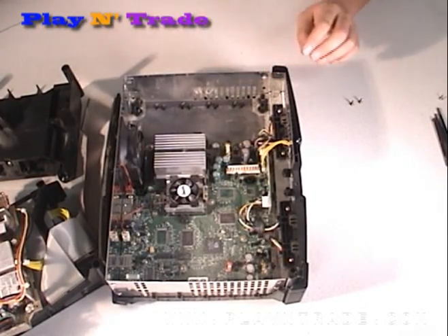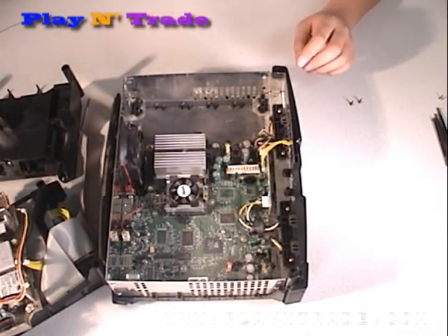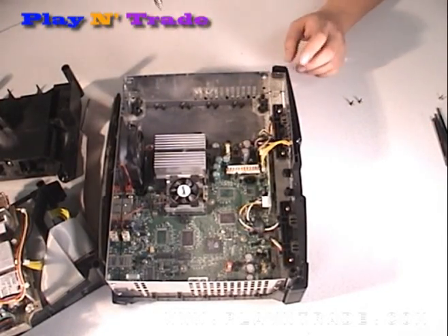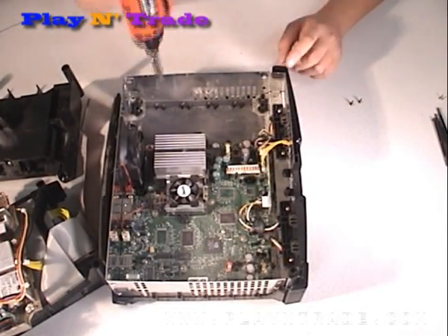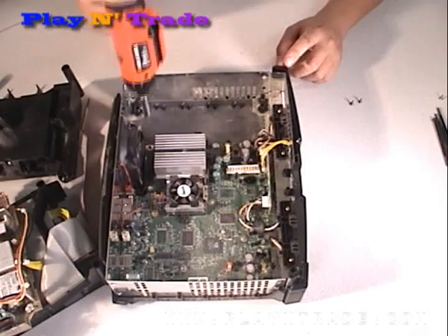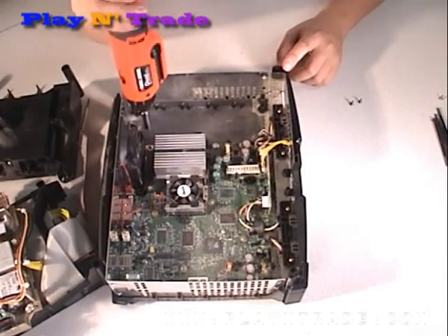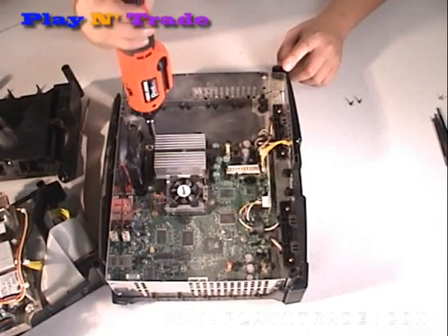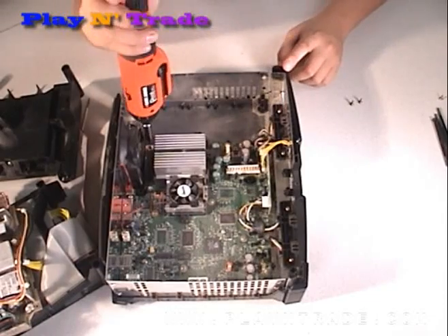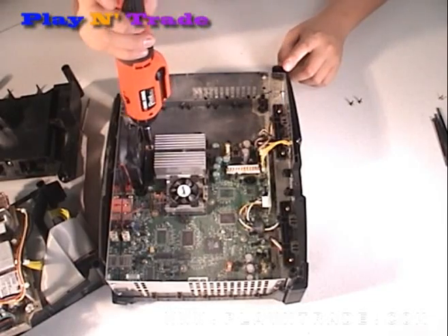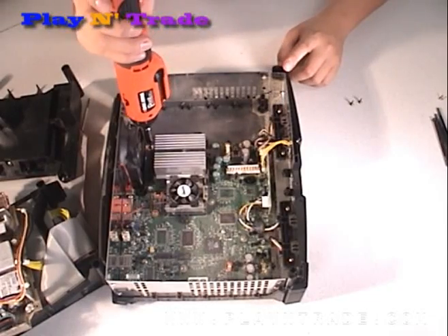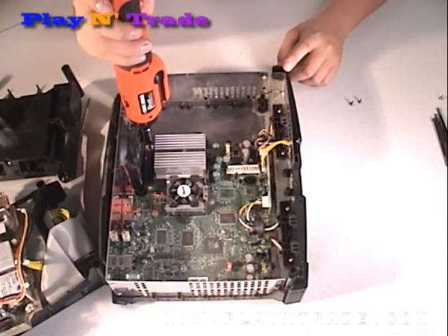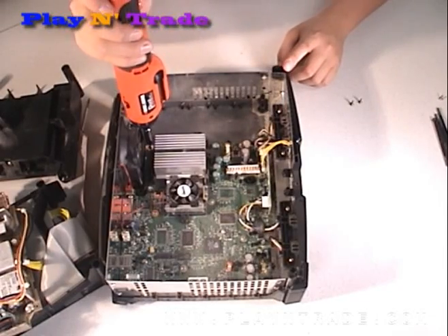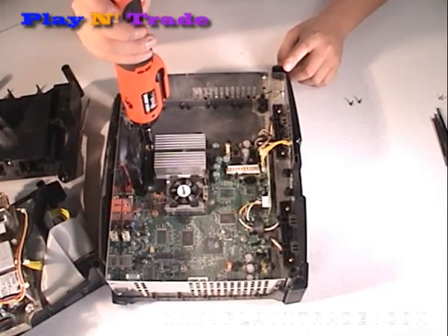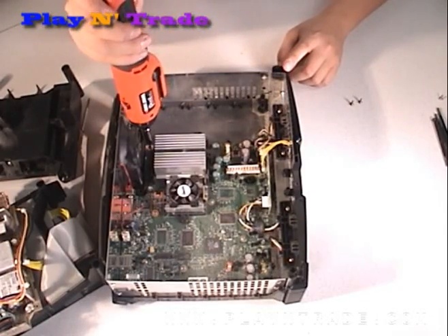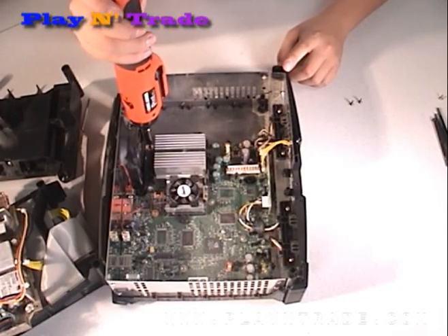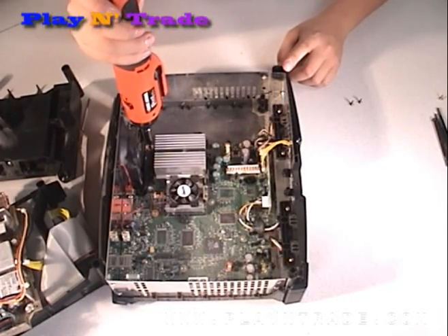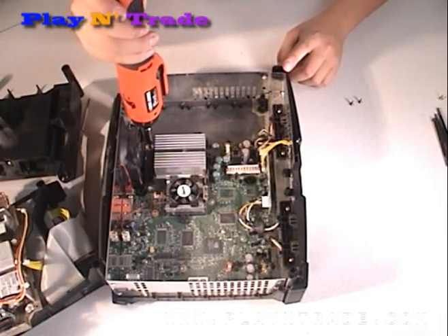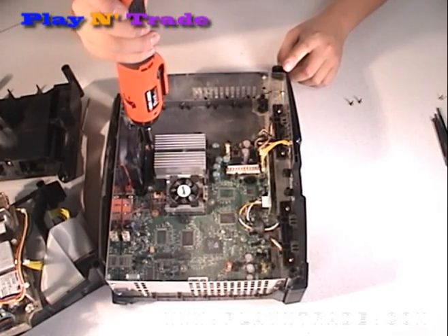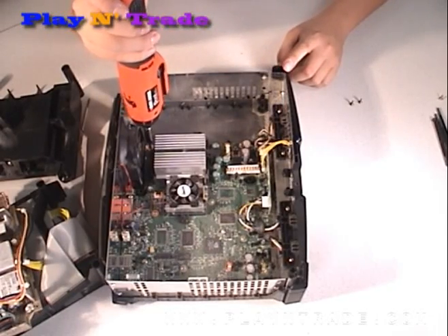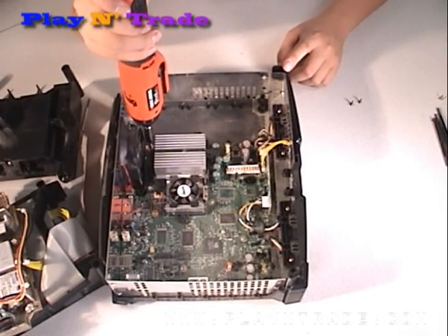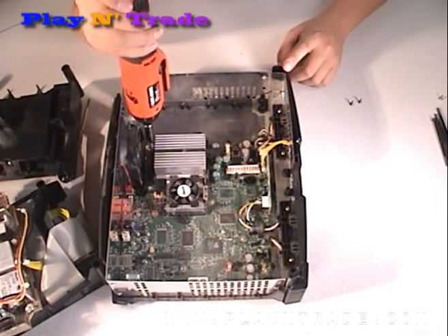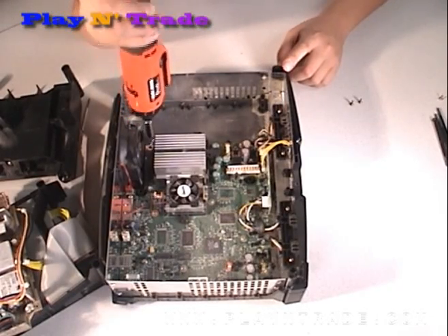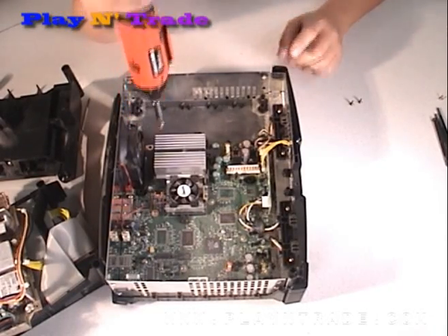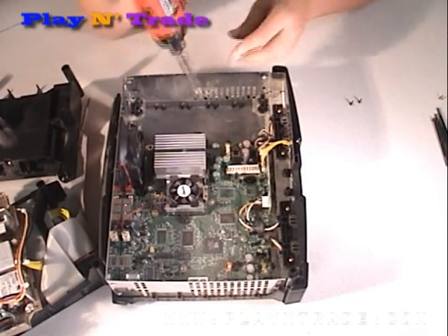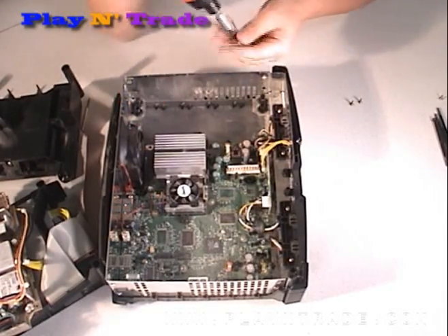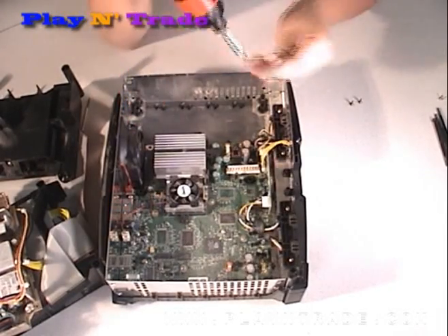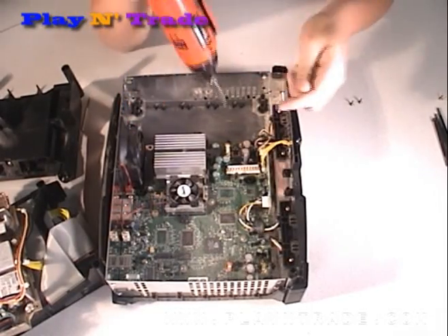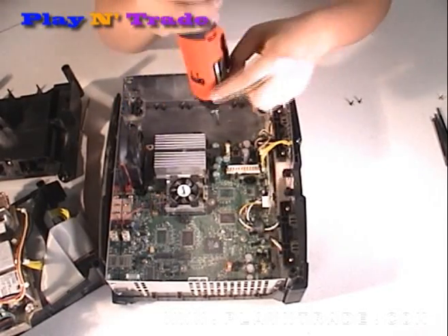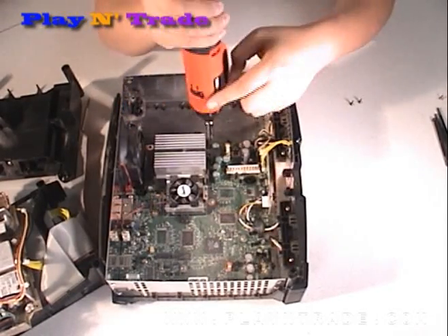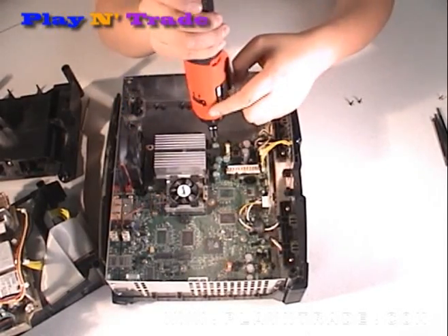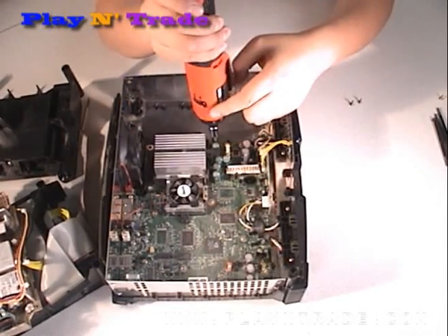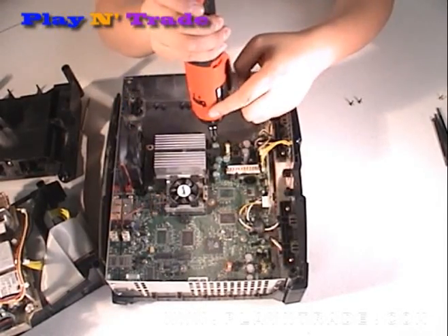To remove the motherboard or main PC board from the casing, you will need to remove the eleven screws from the board.